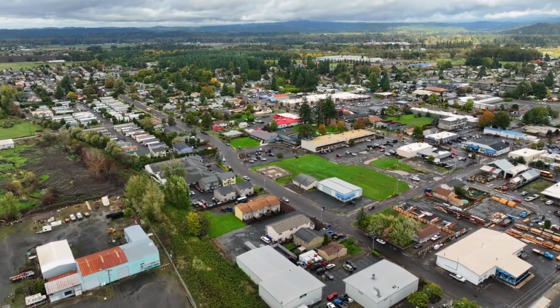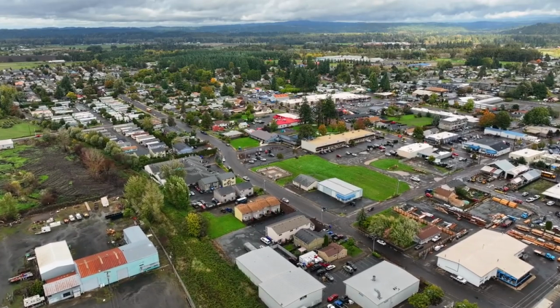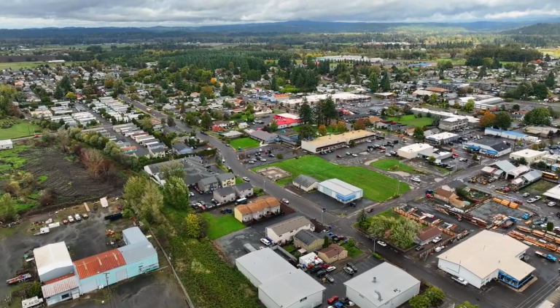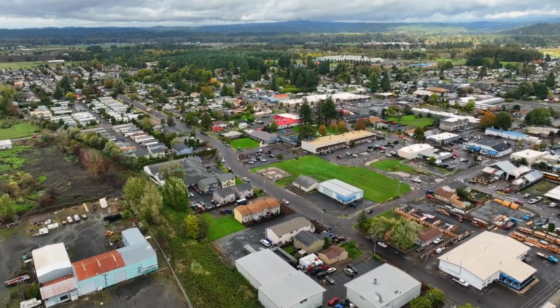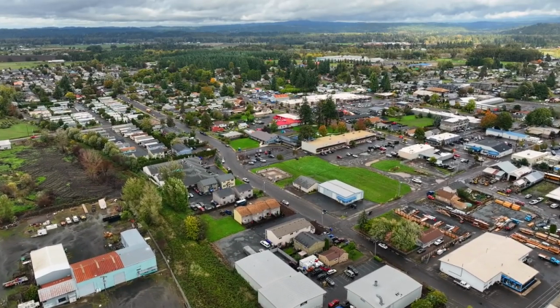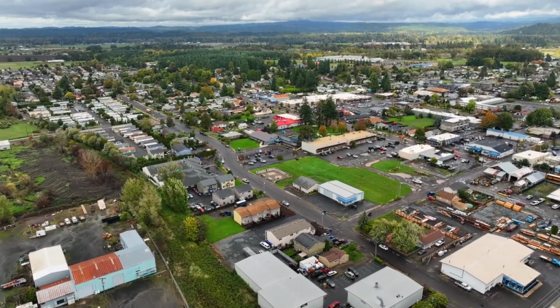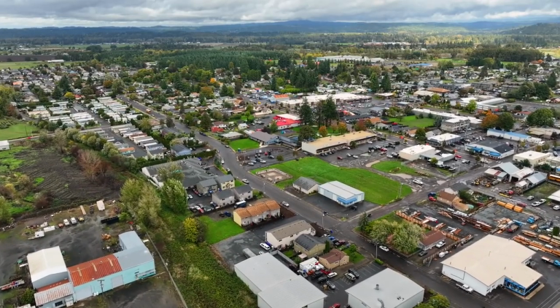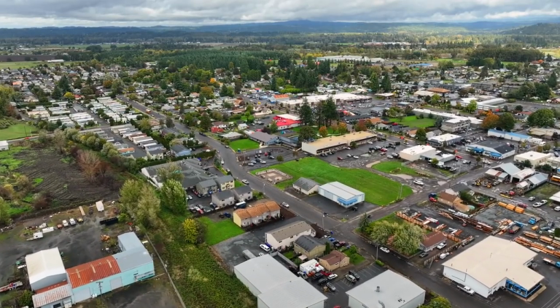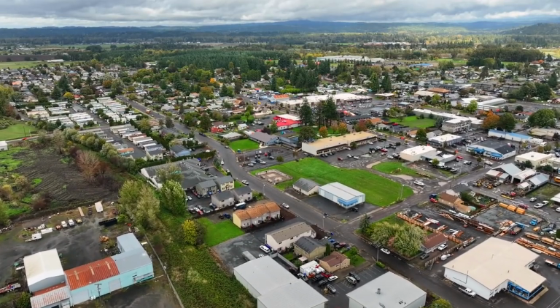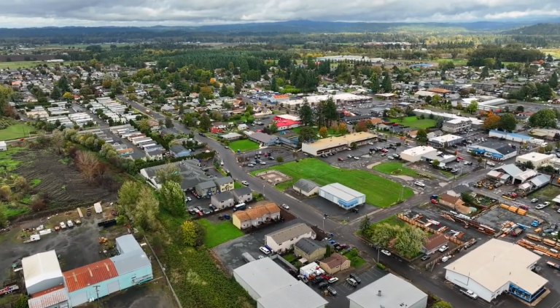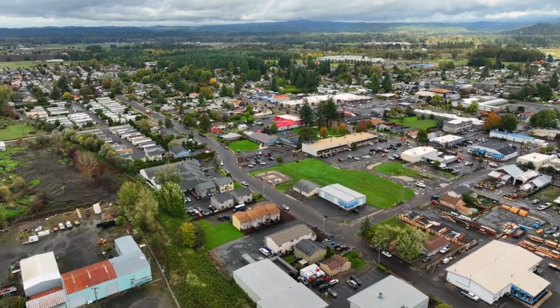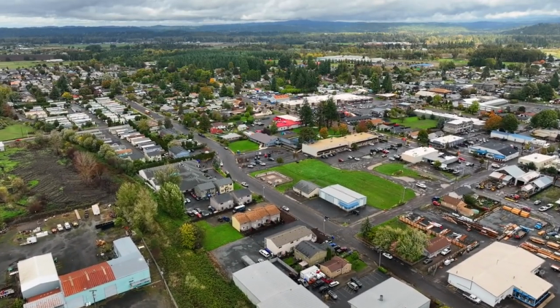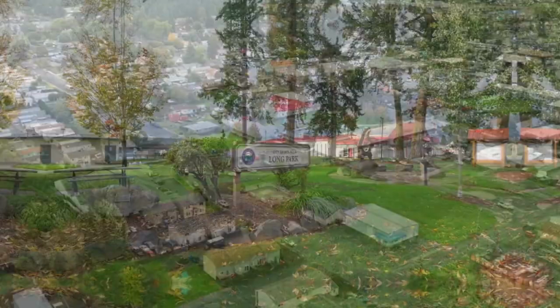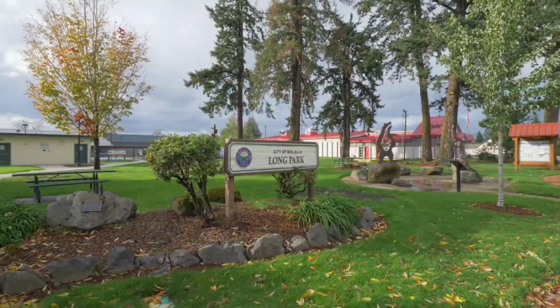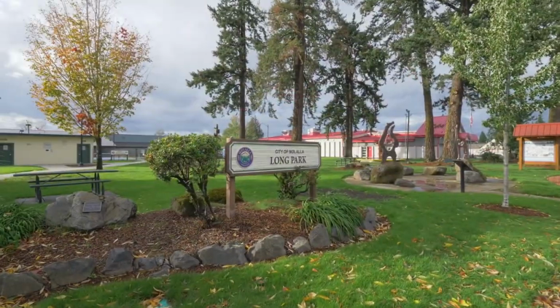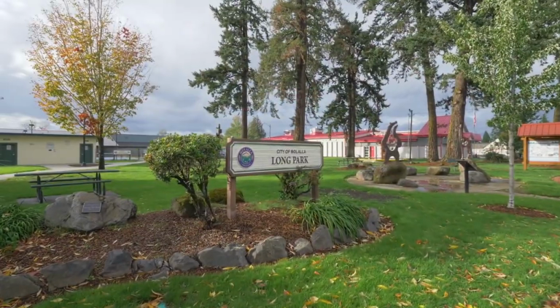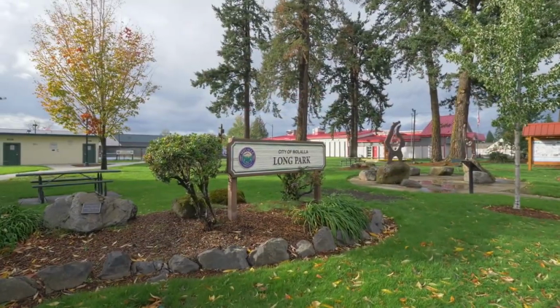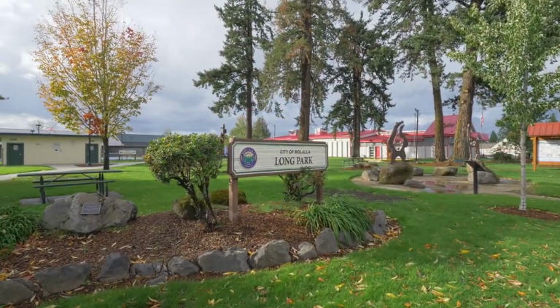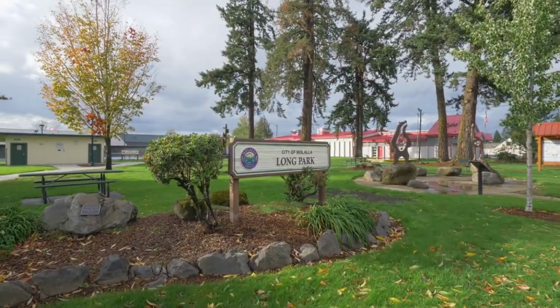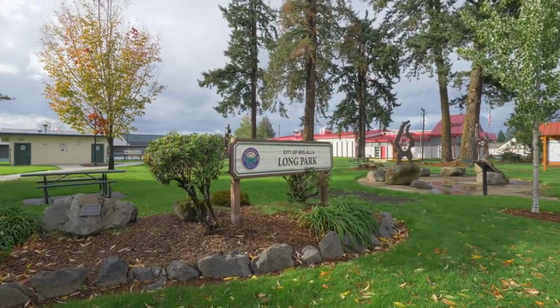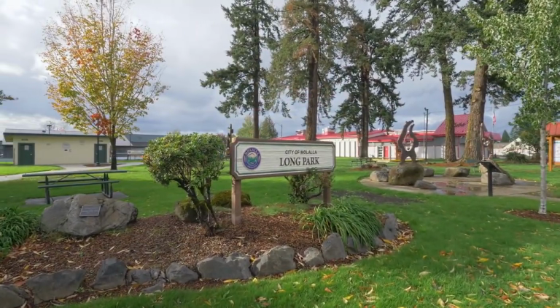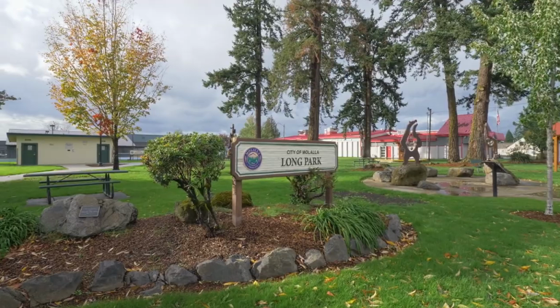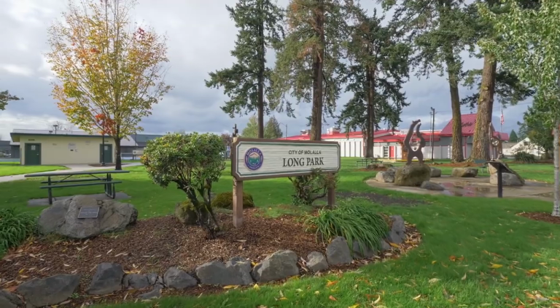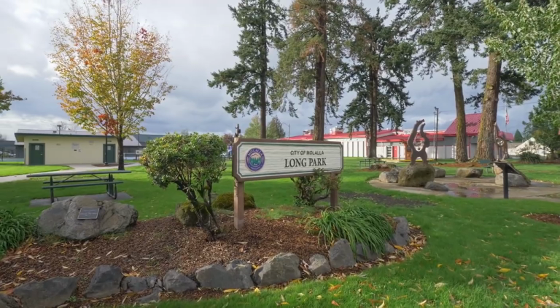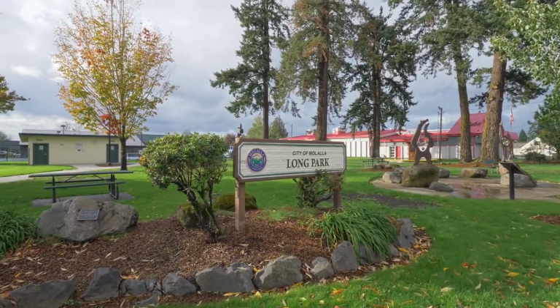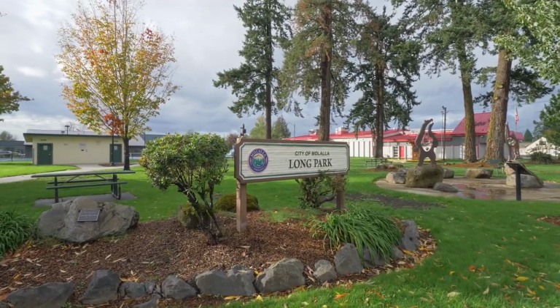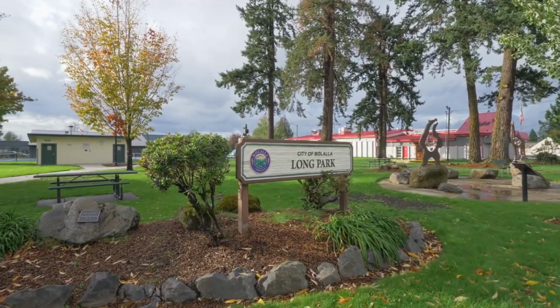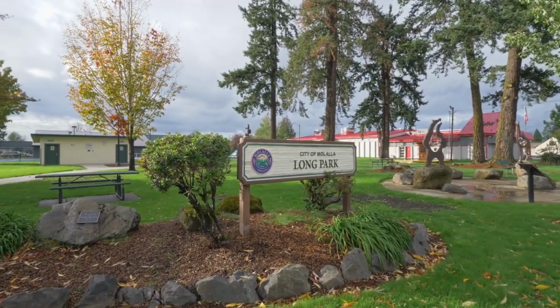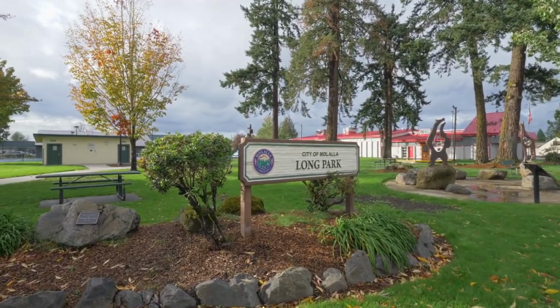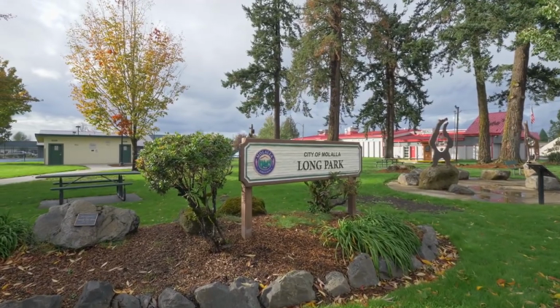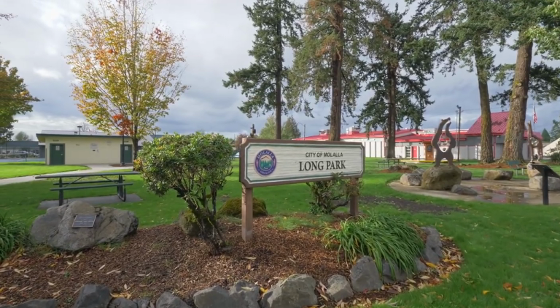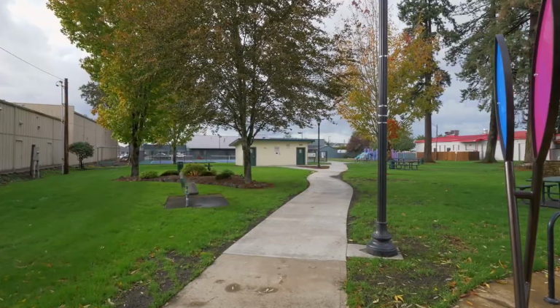You're also just a short stroll away from a lovely park and various amenities, perfect for relaxation and recreation.